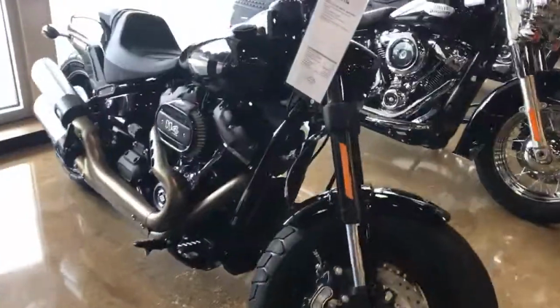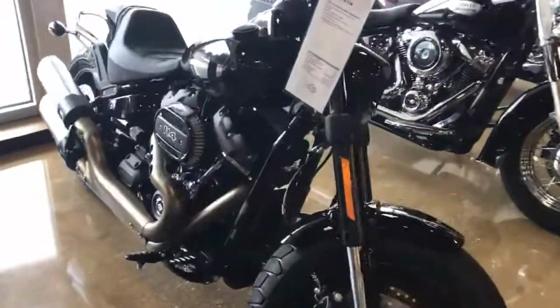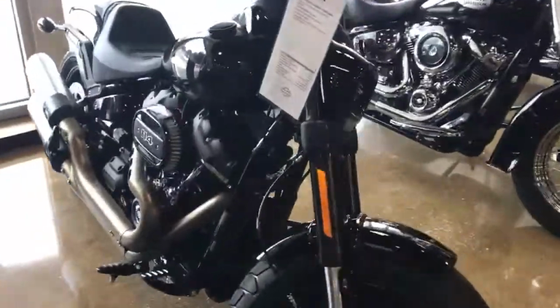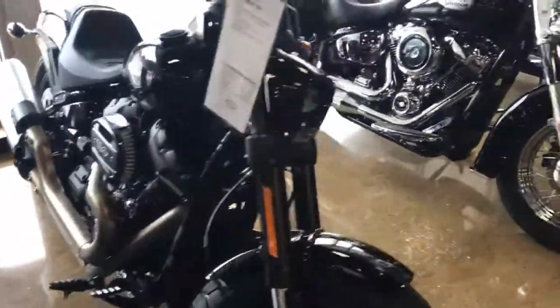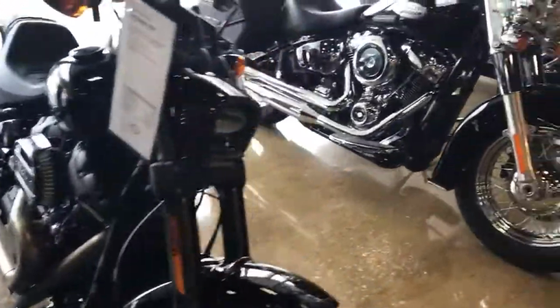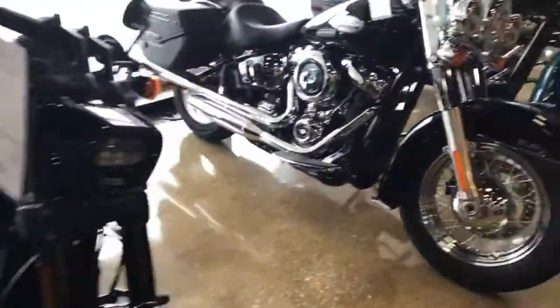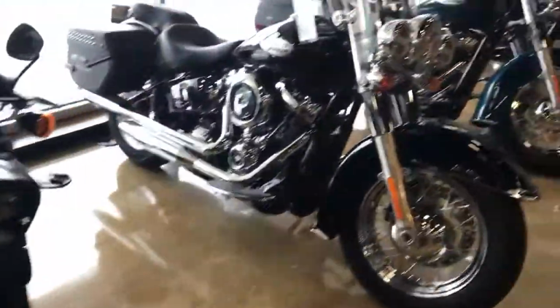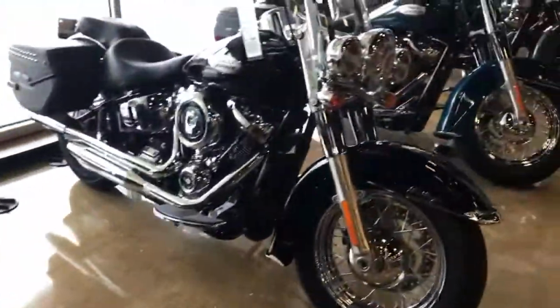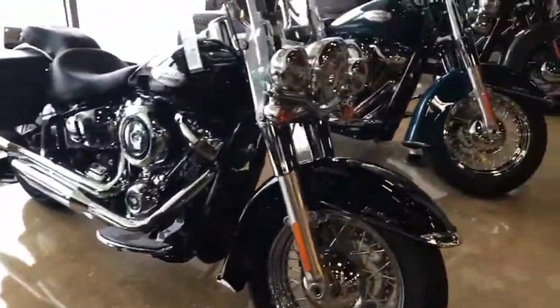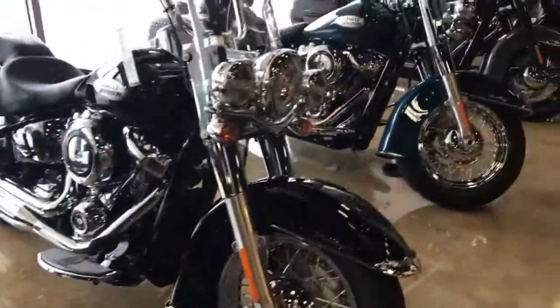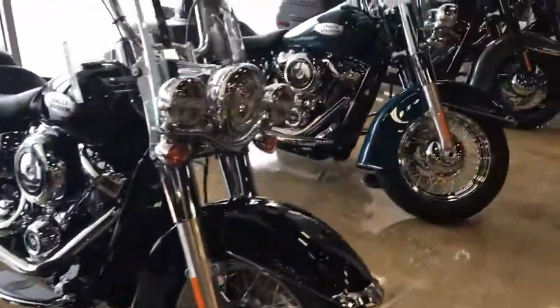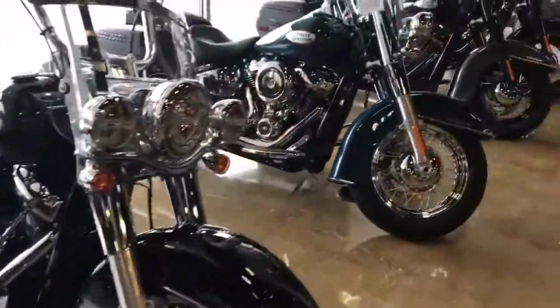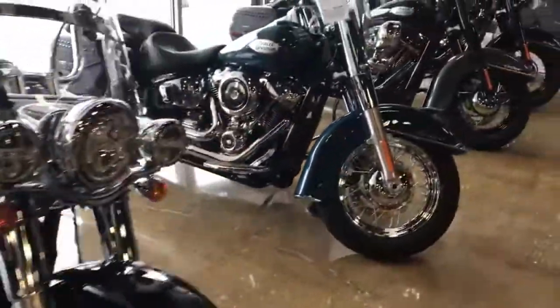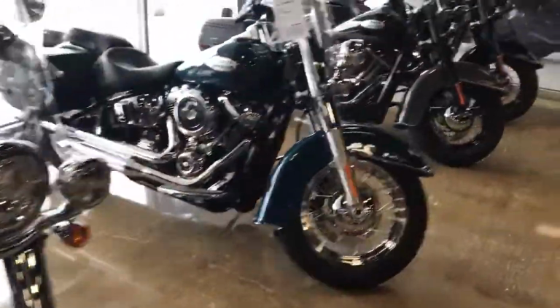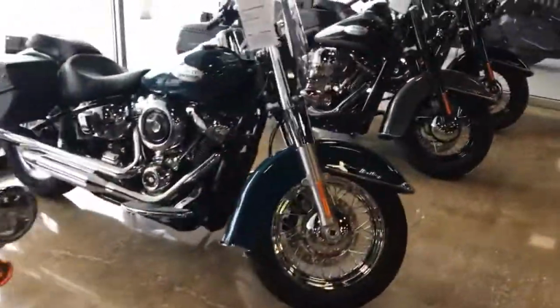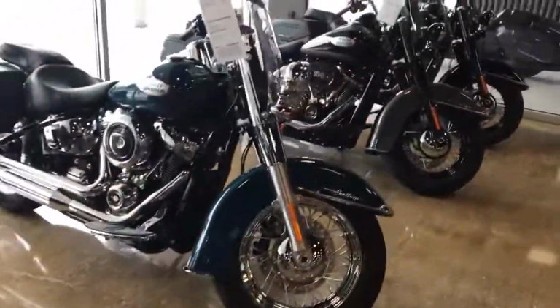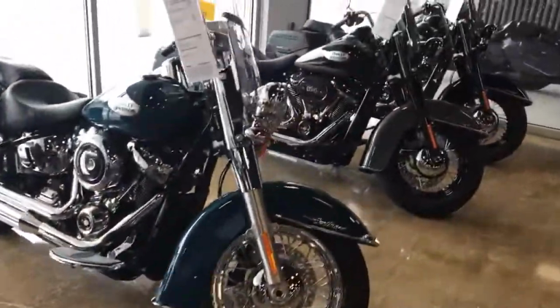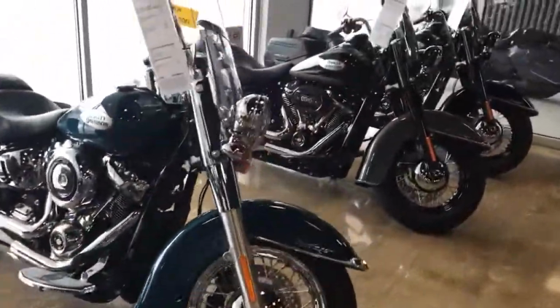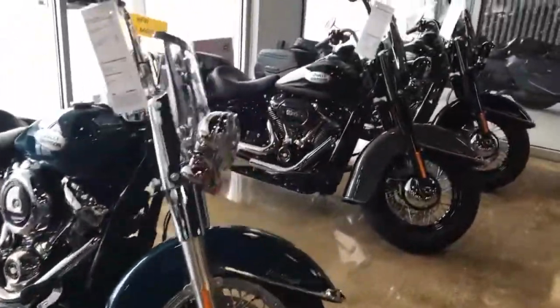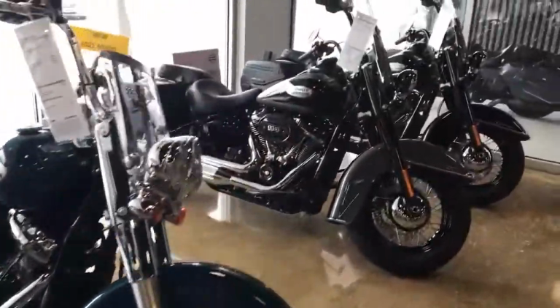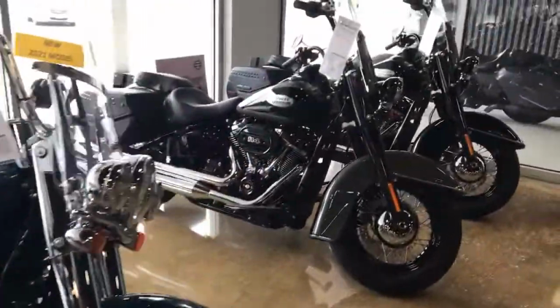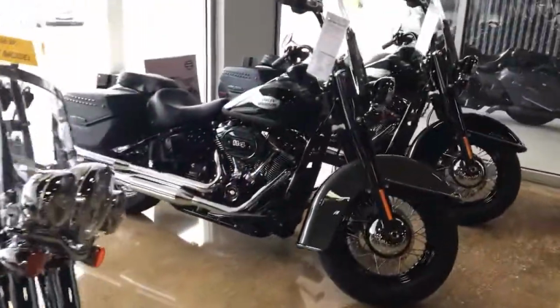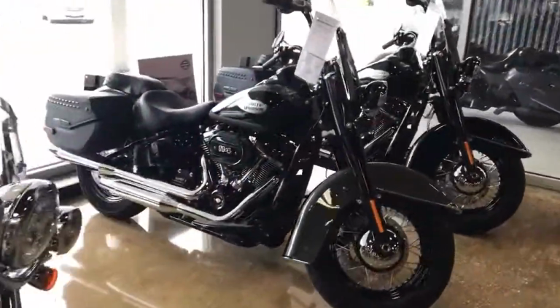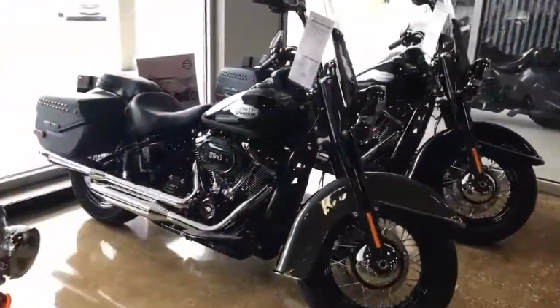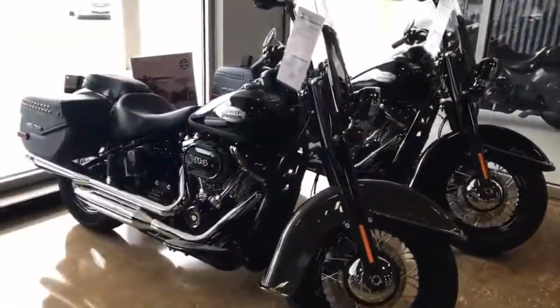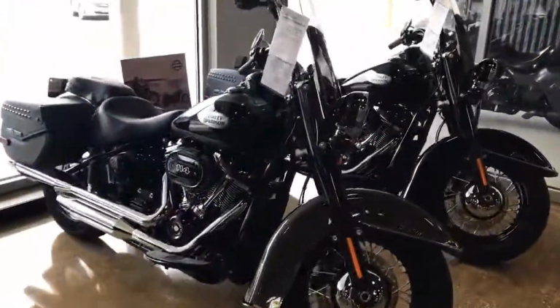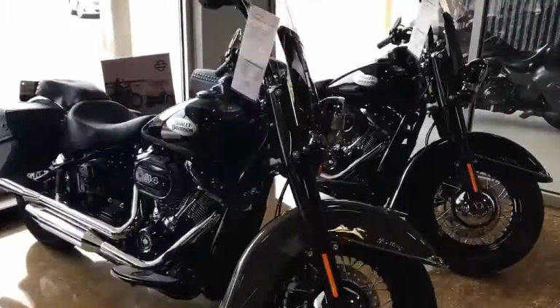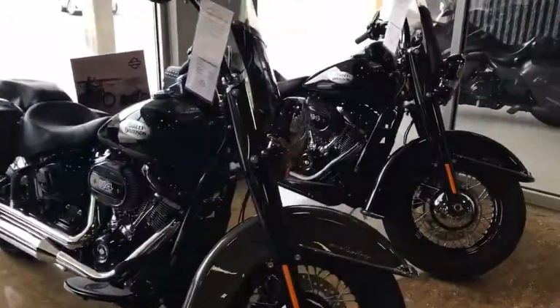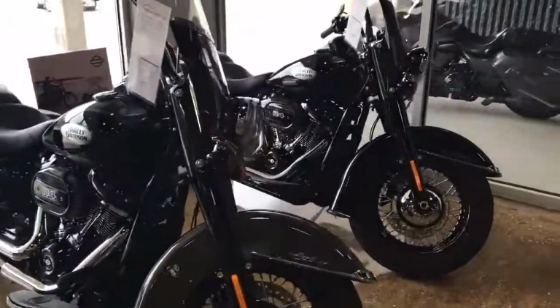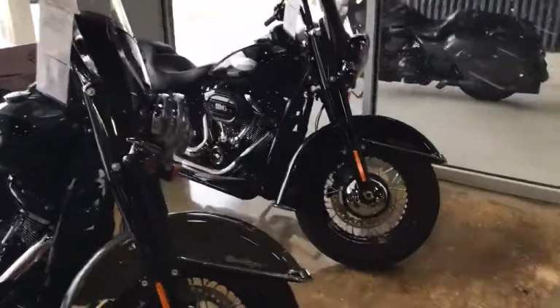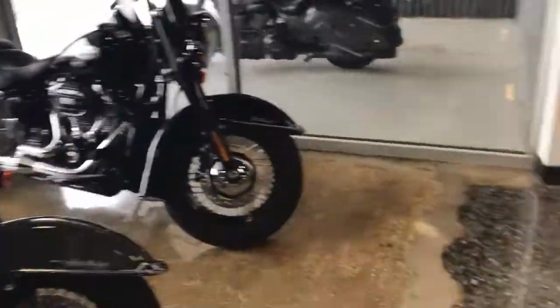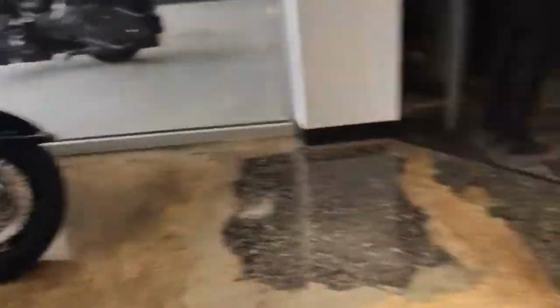Softail Fat Bob, and then we got some Heritages over here. We got the Heritage S's in all different colors.